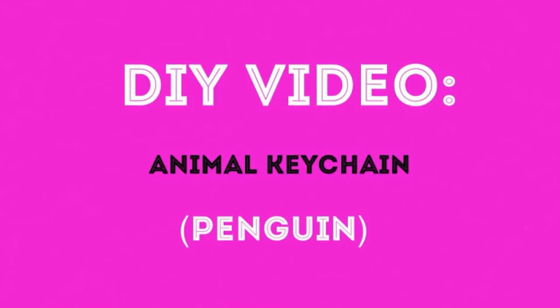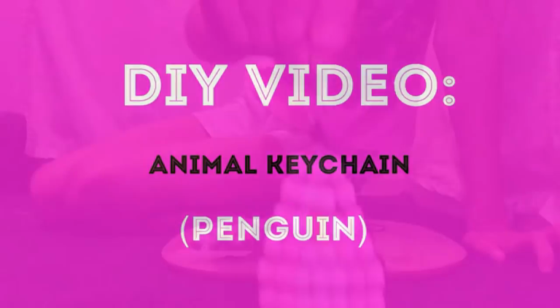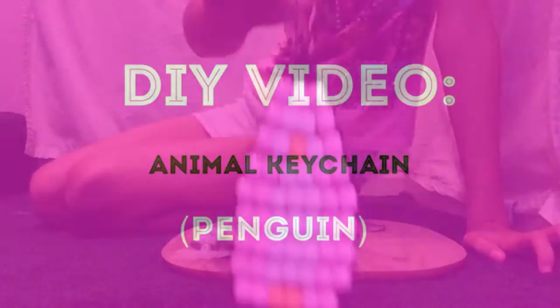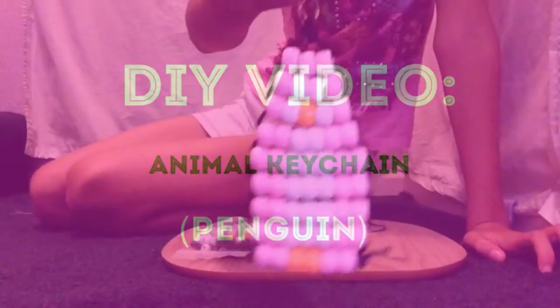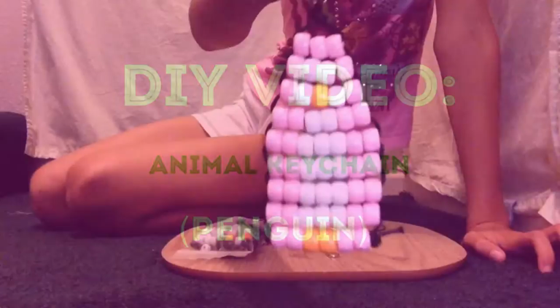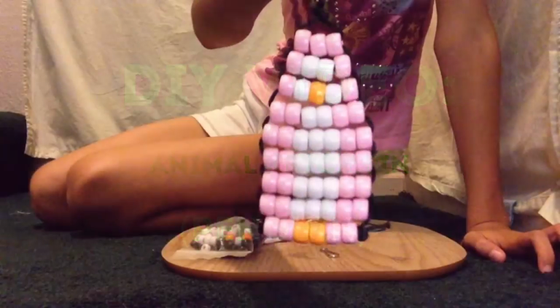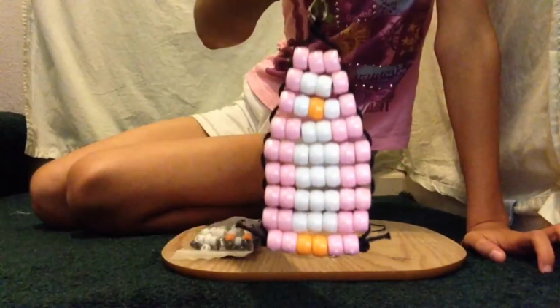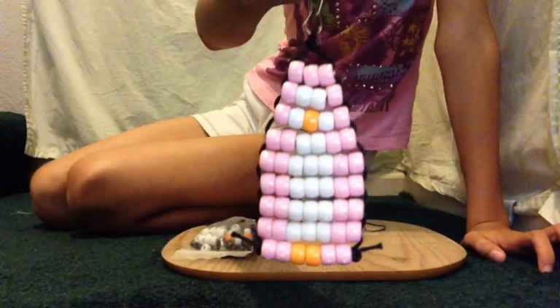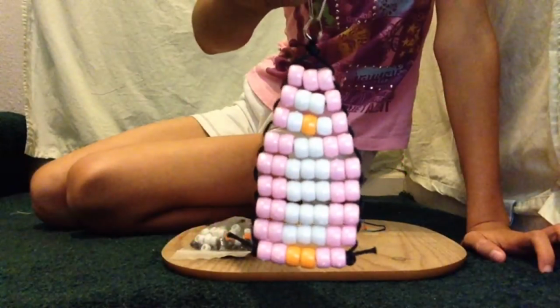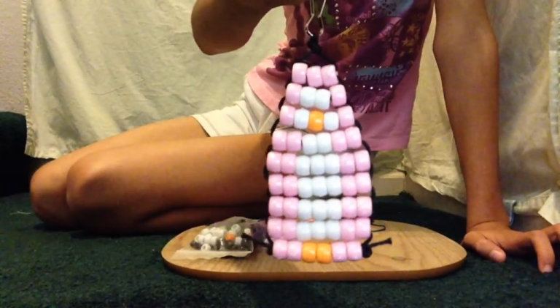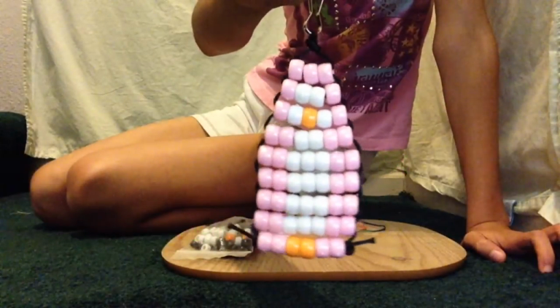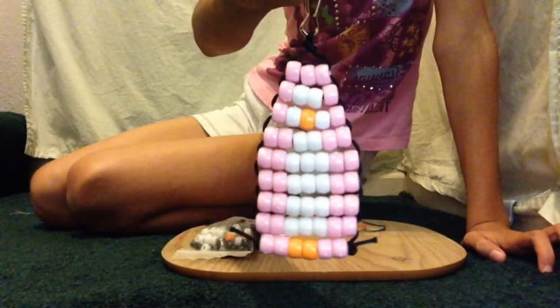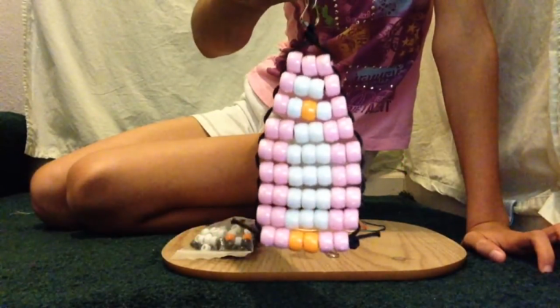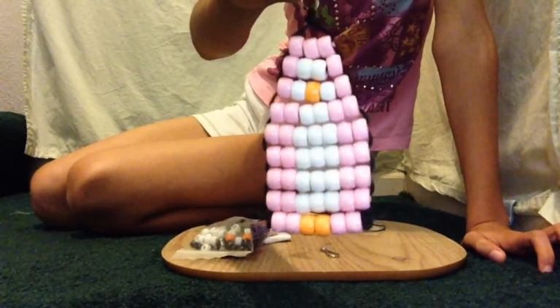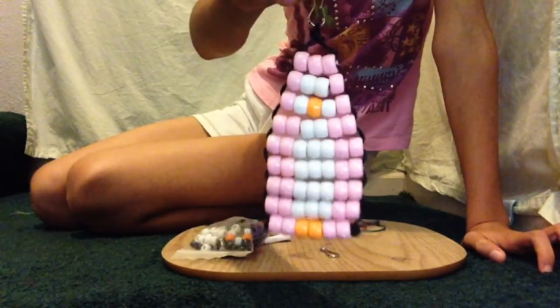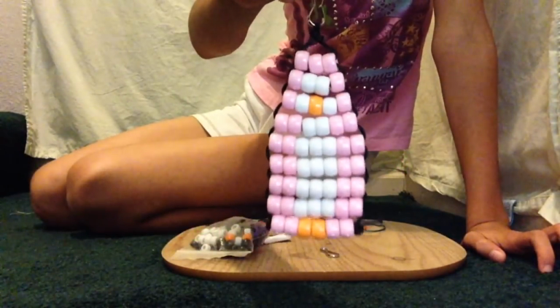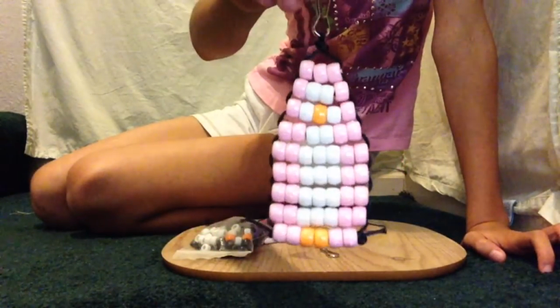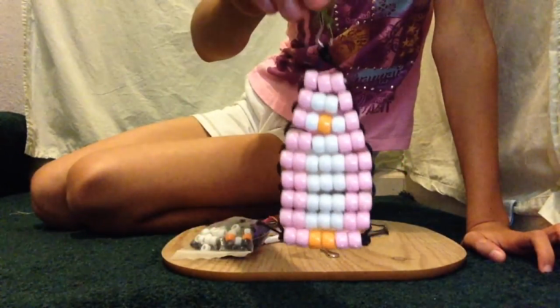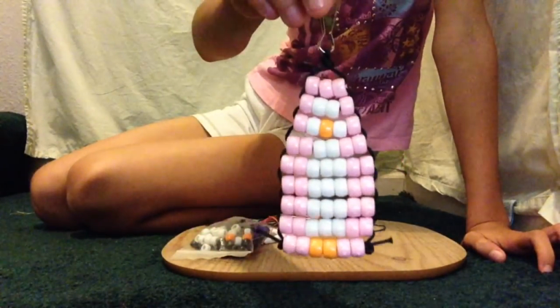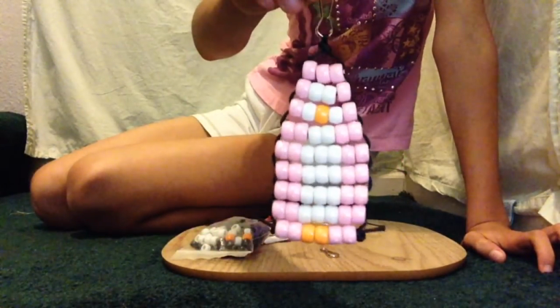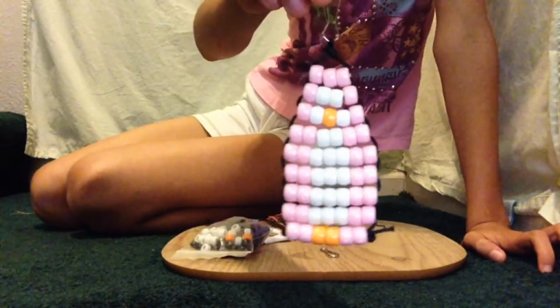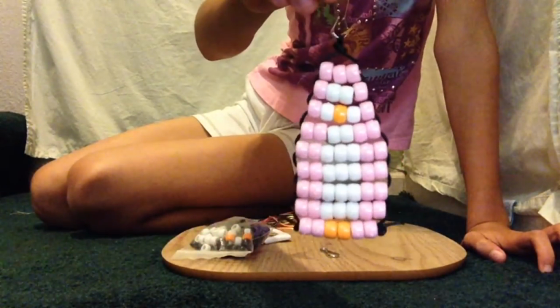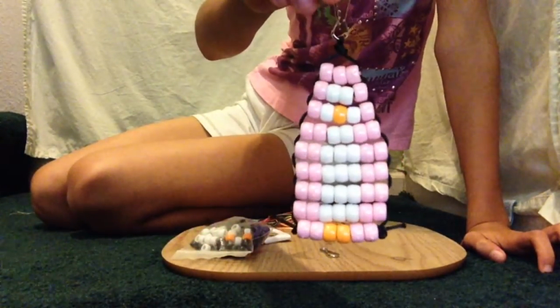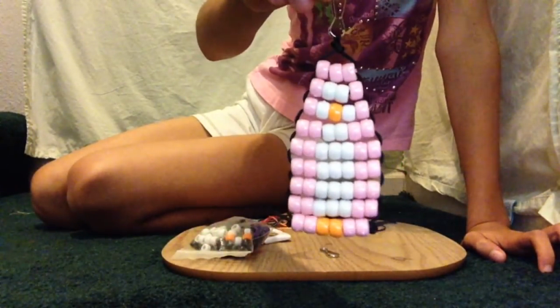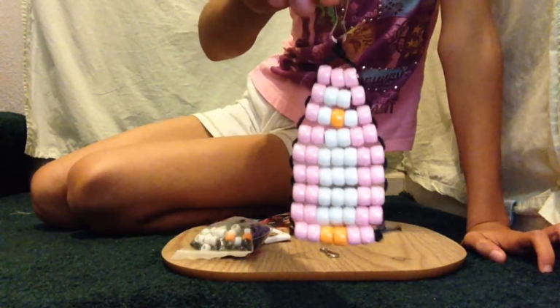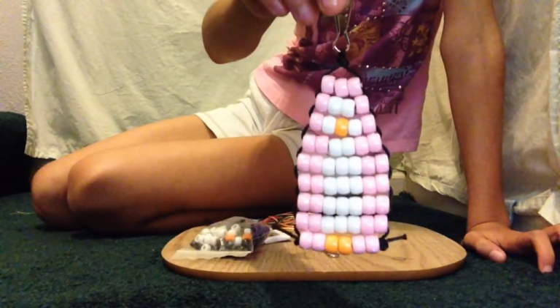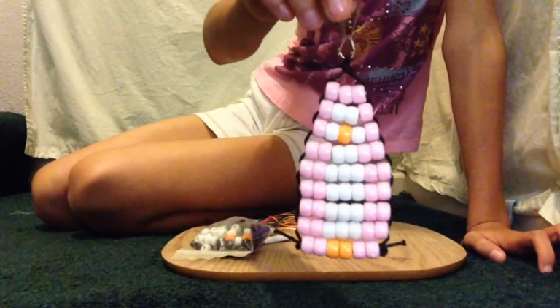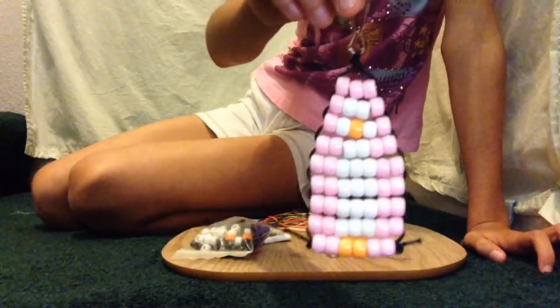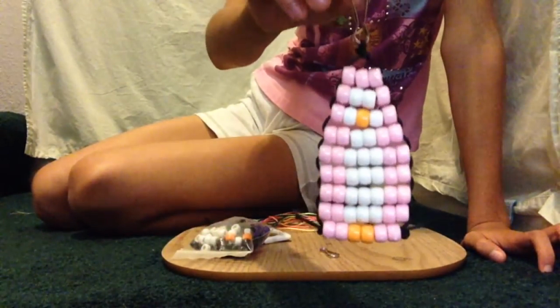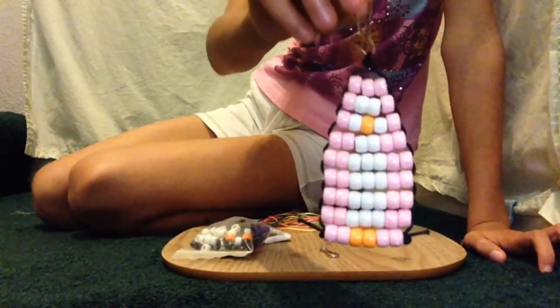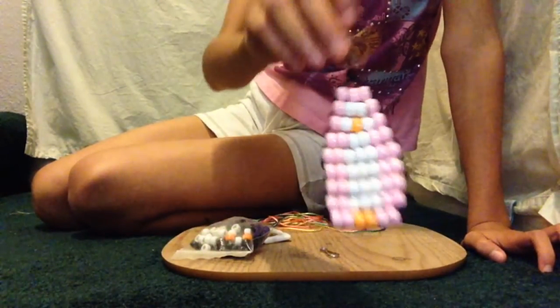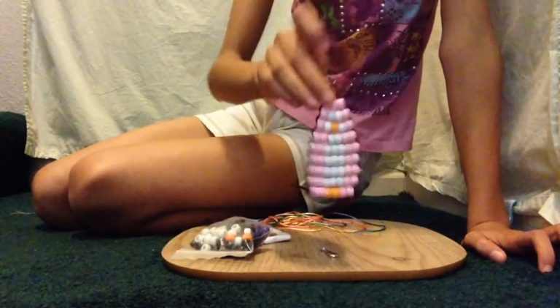For my DIY video, I chose to make an animal keychain. The animal keychain that we're going to be making is a penguin.